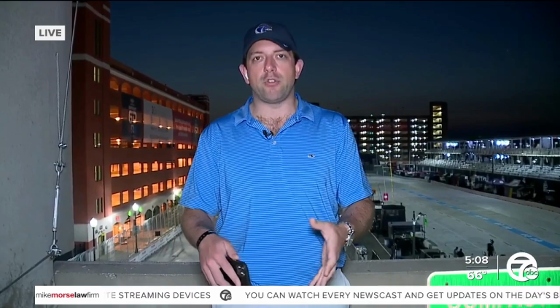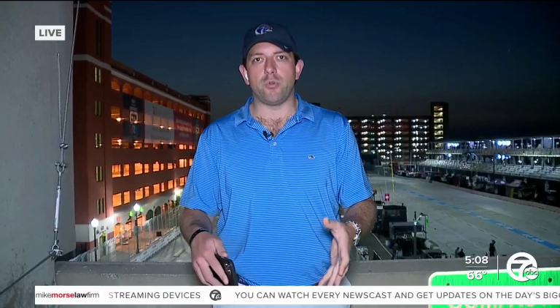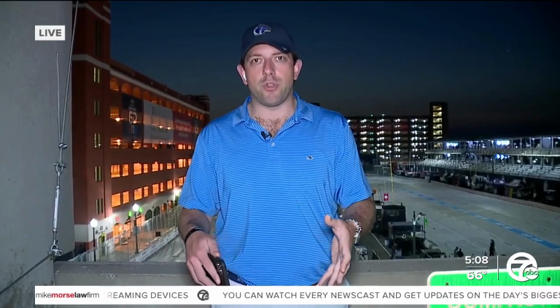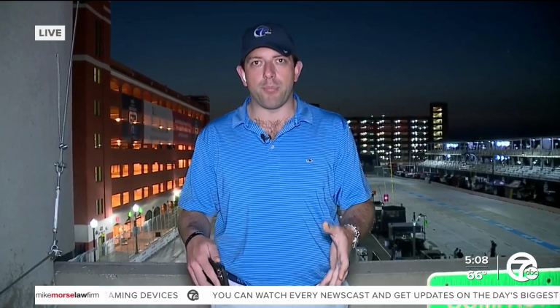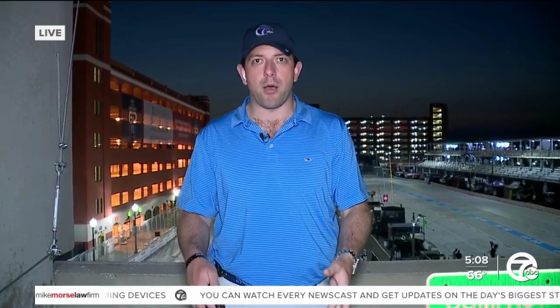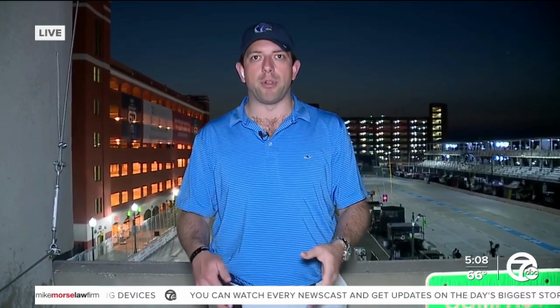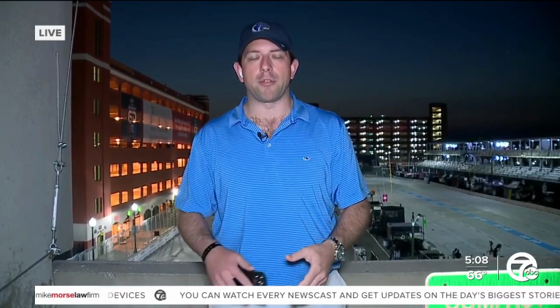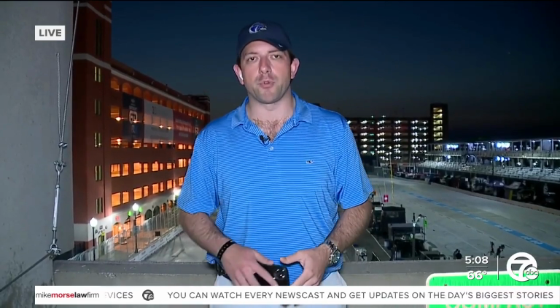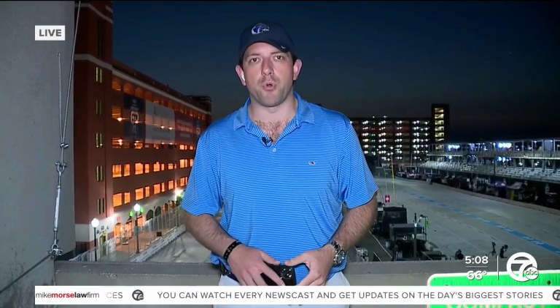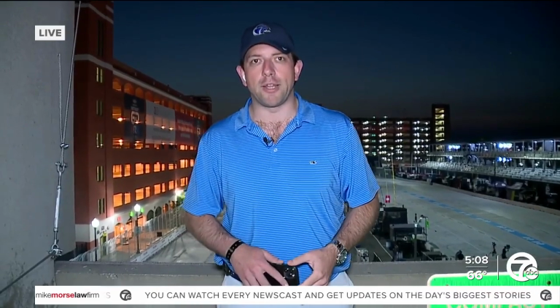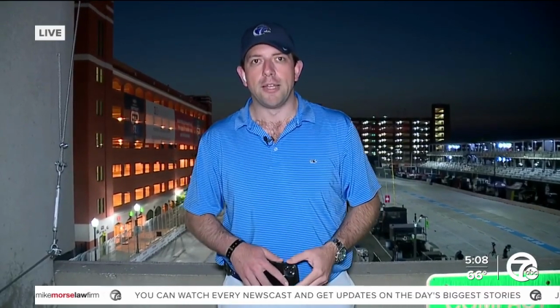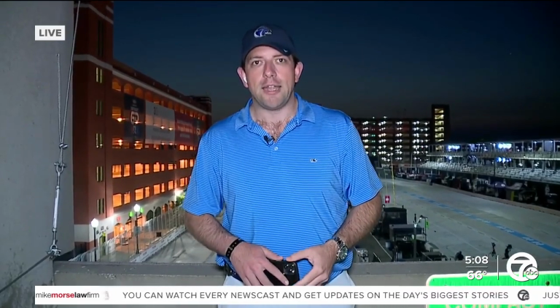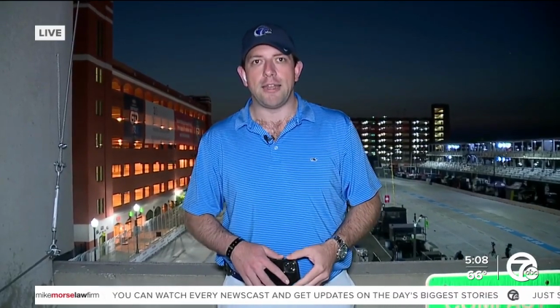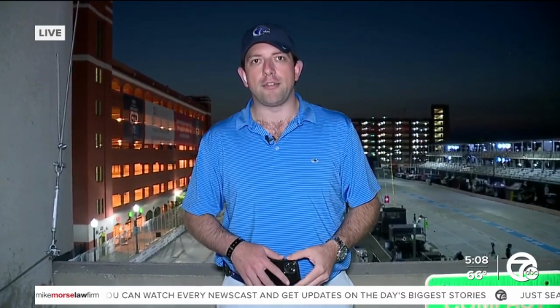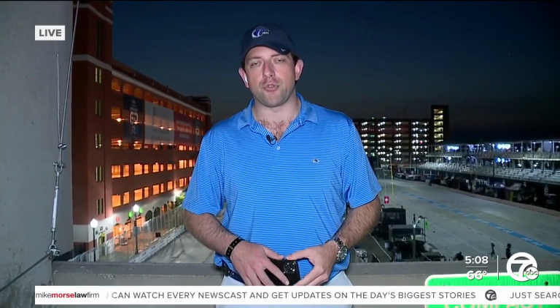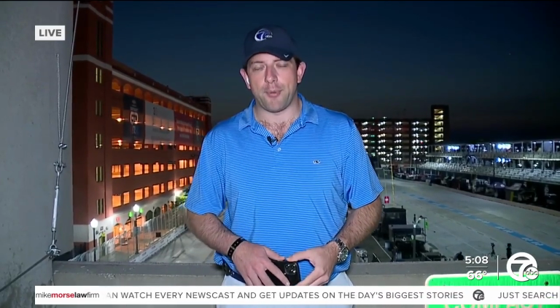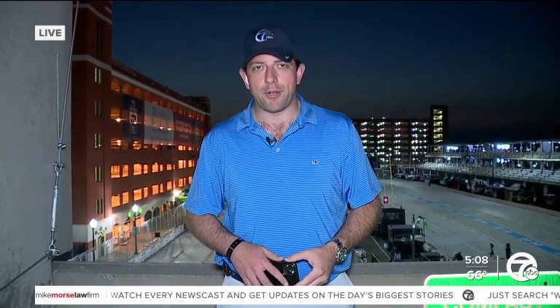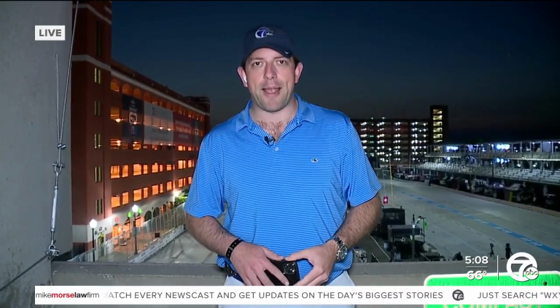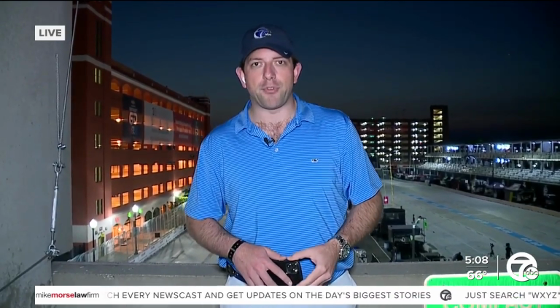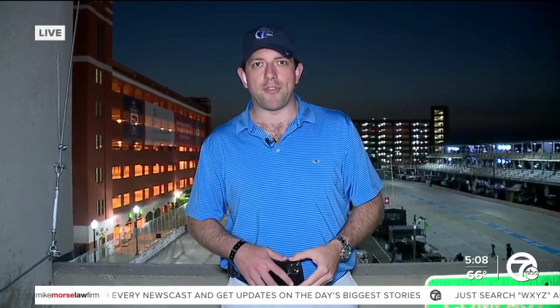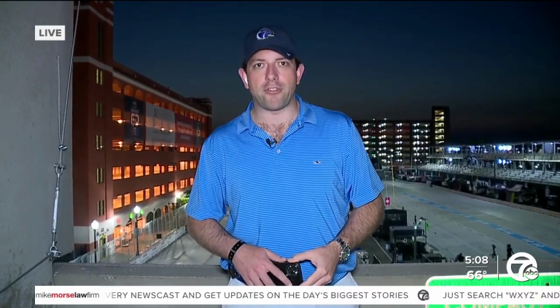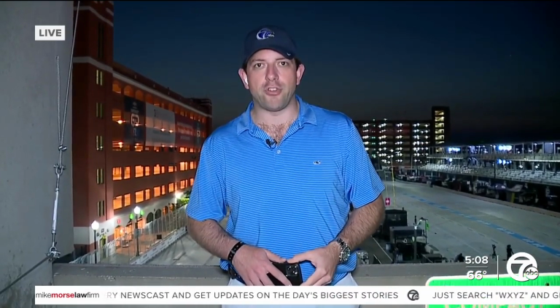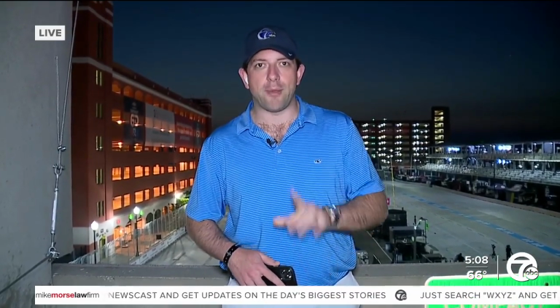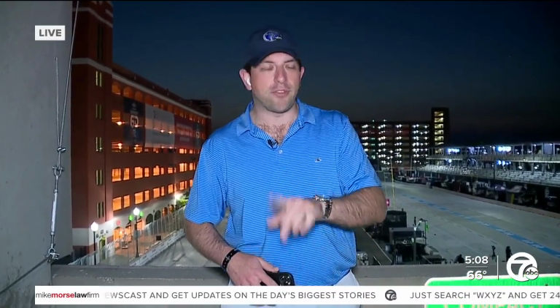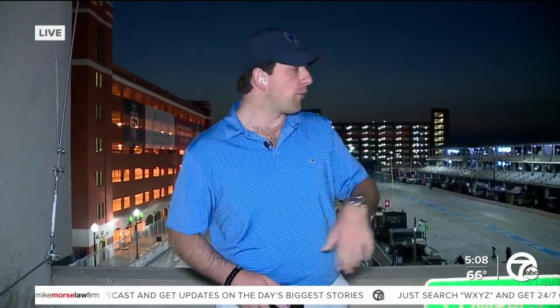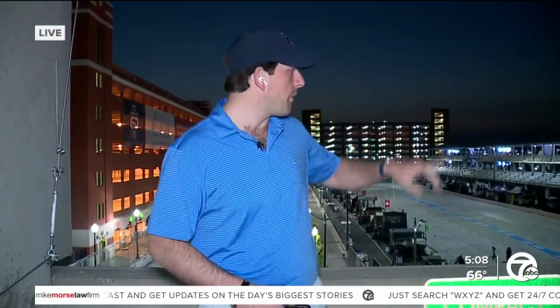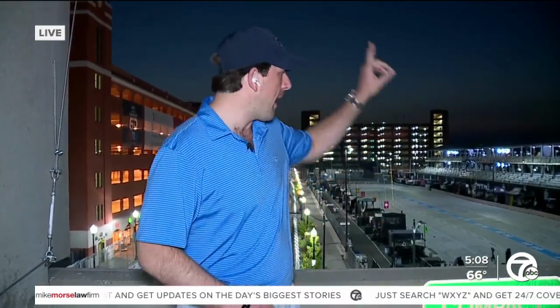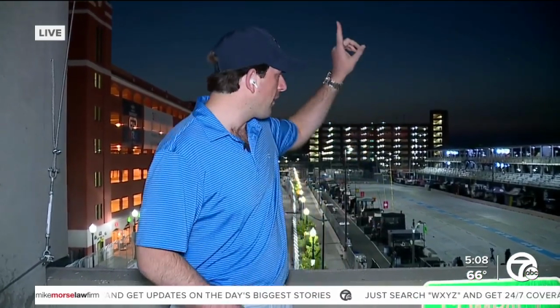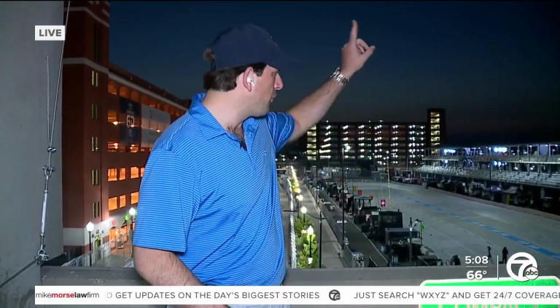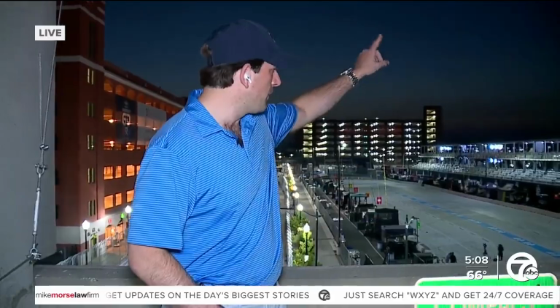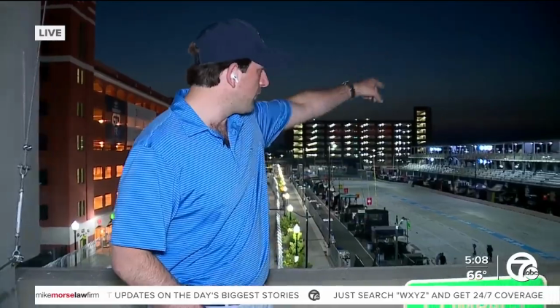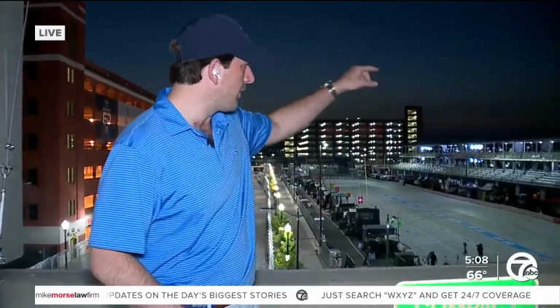Reporting in Detroit, I'm Peter Maxwell, 7 Action News. I'm going to send it right back to Alicia.